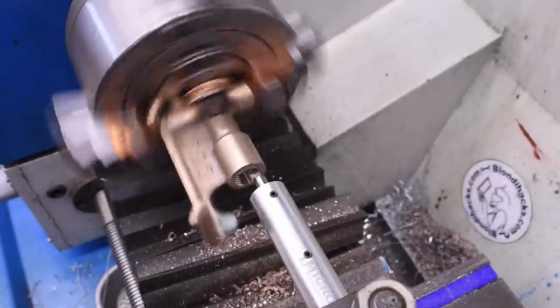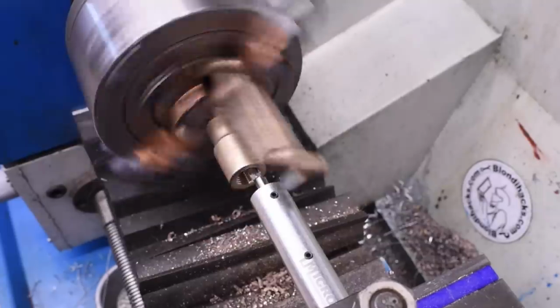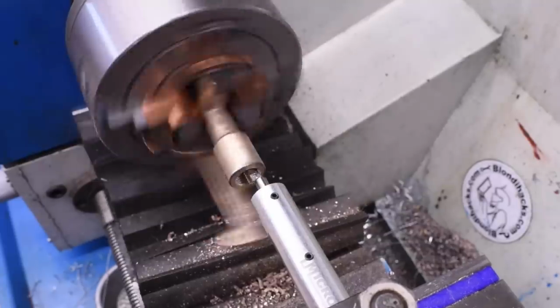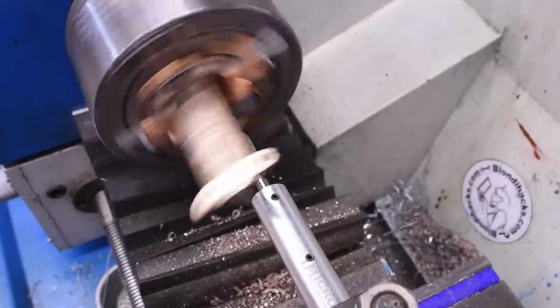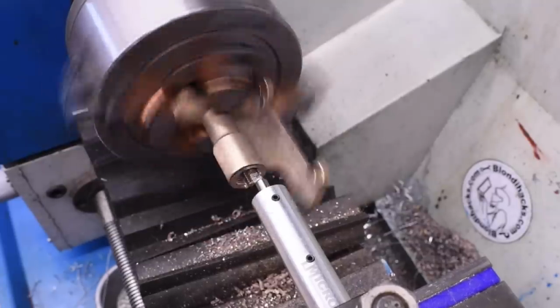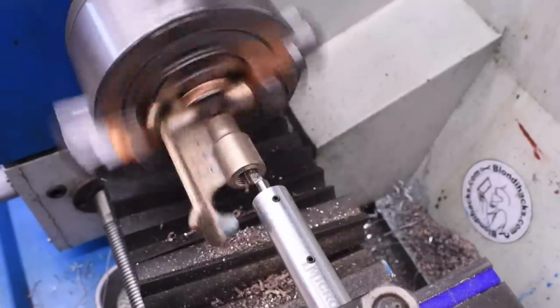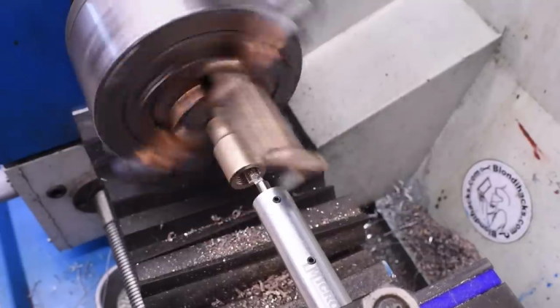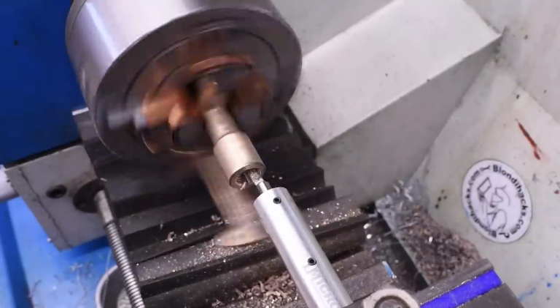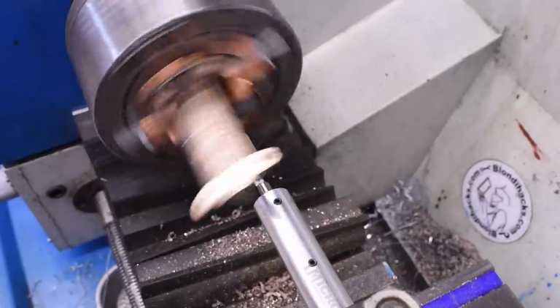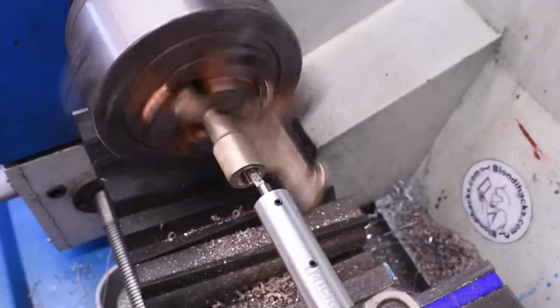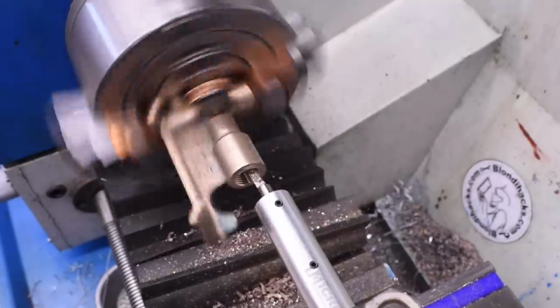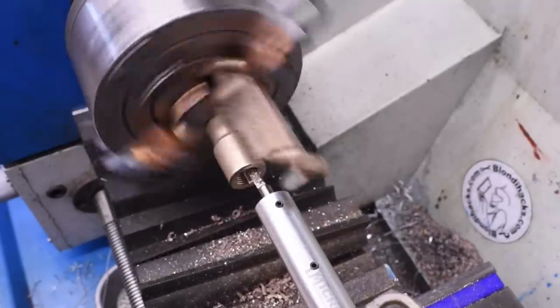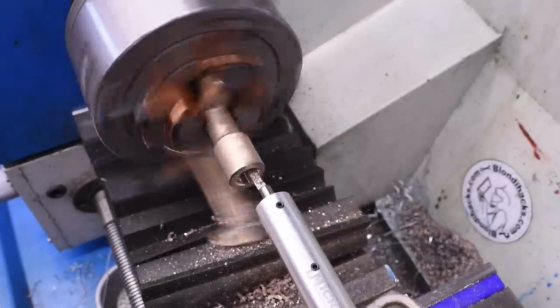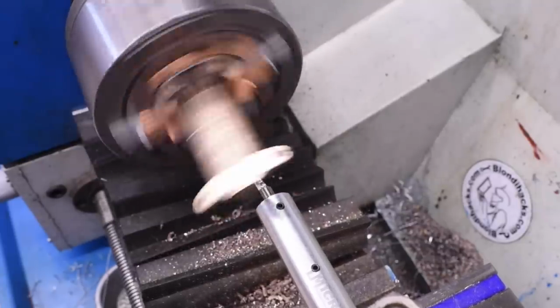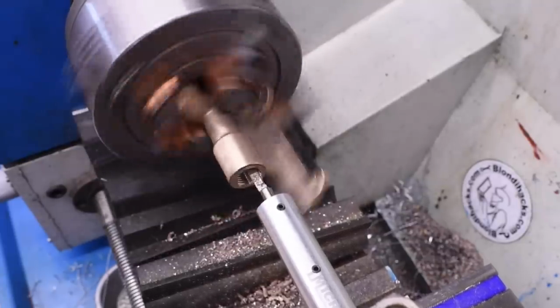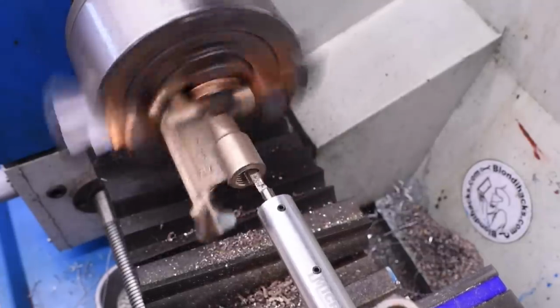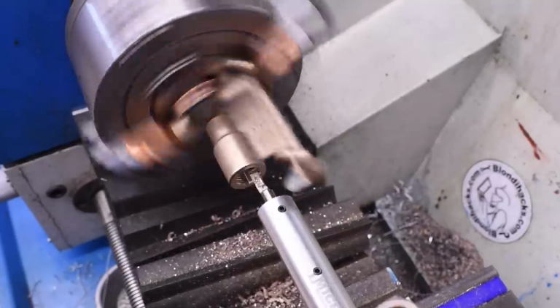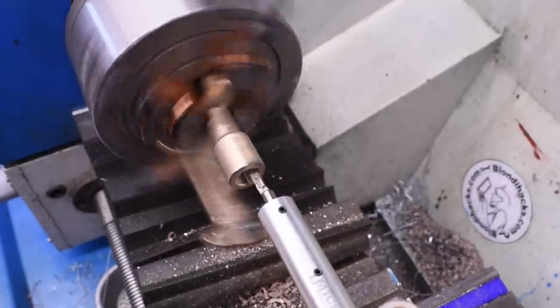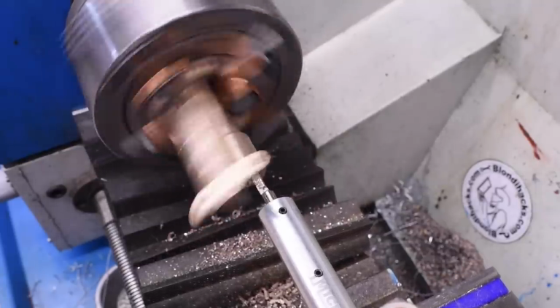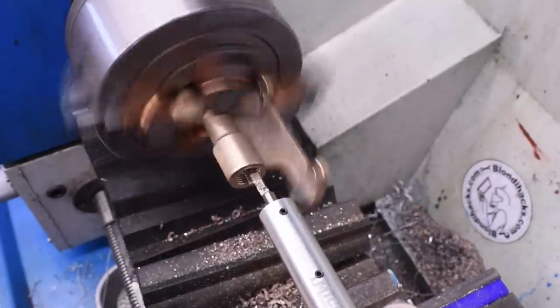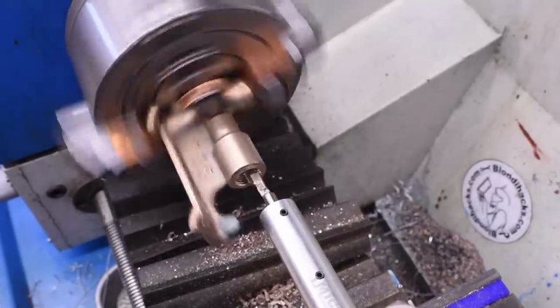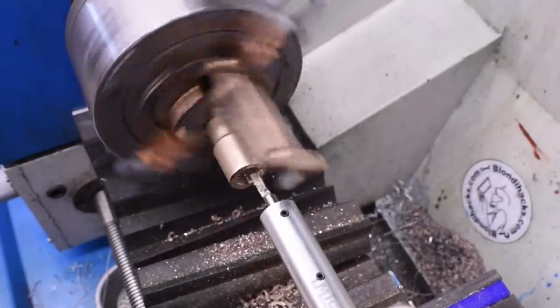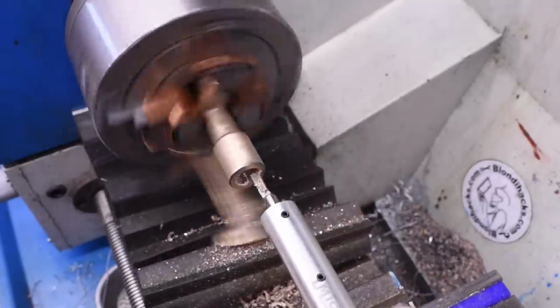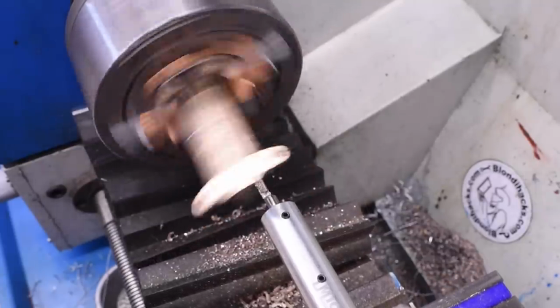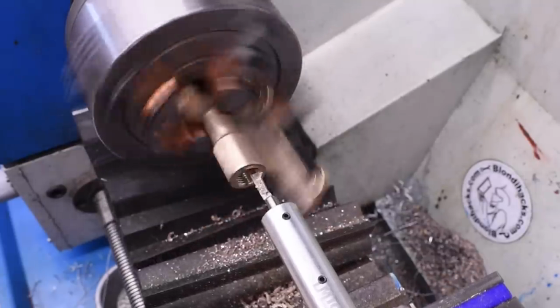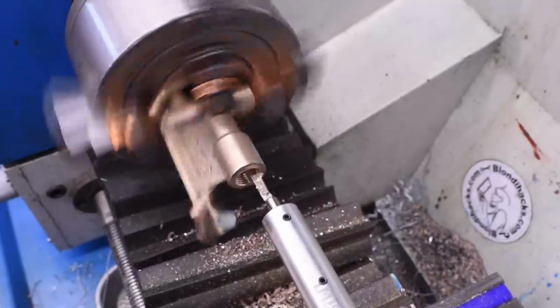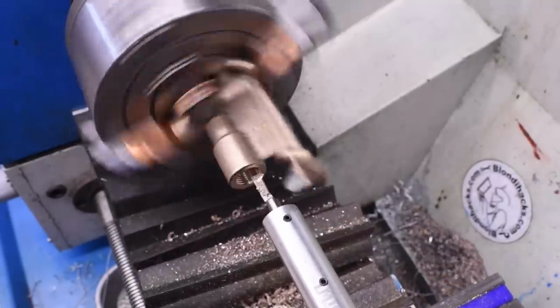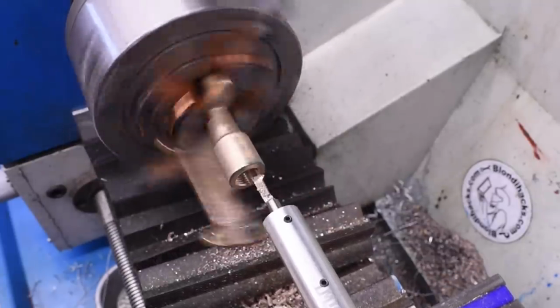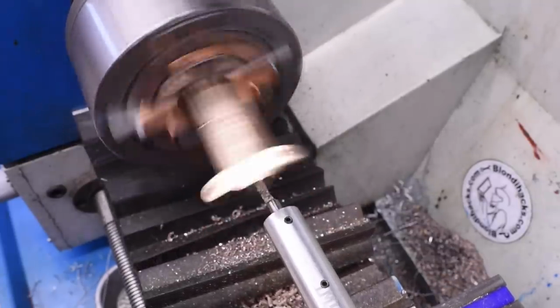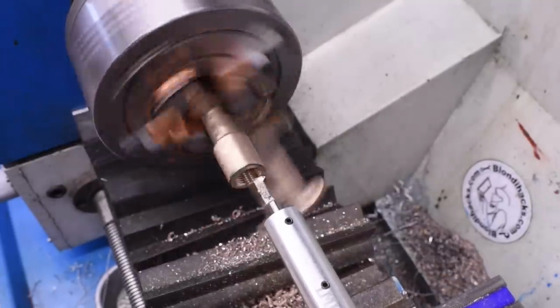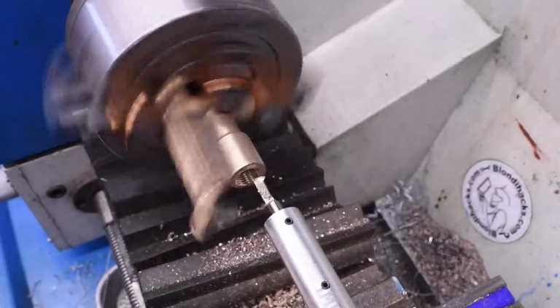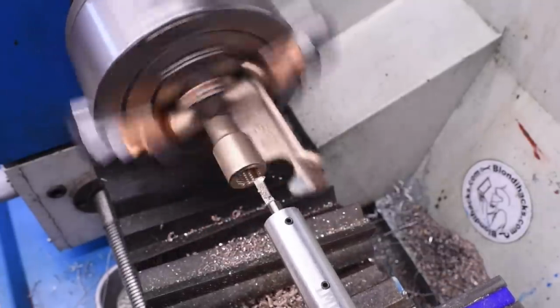Single point cut this I said. It'll be fun I said. I should have just bought the forking tap.